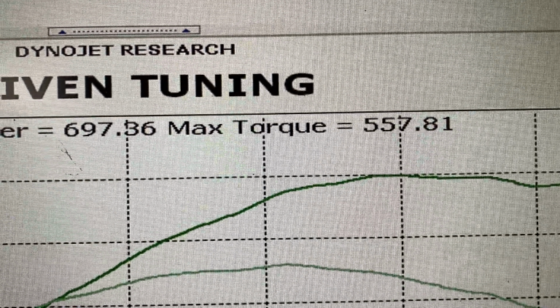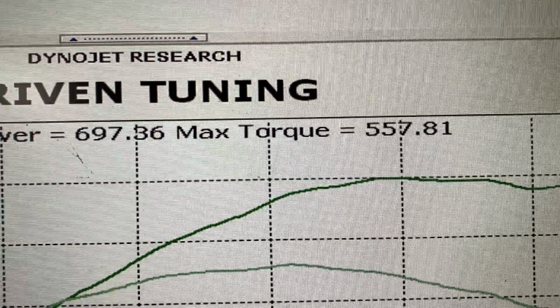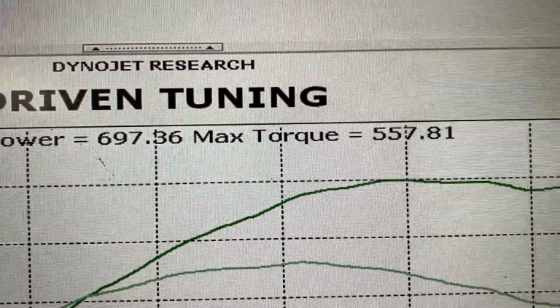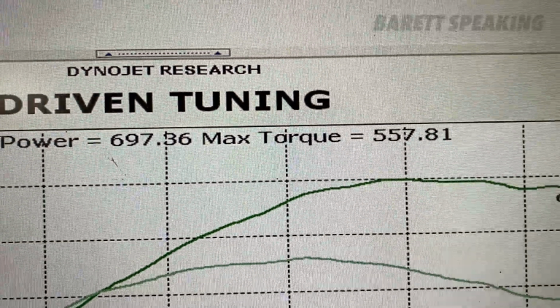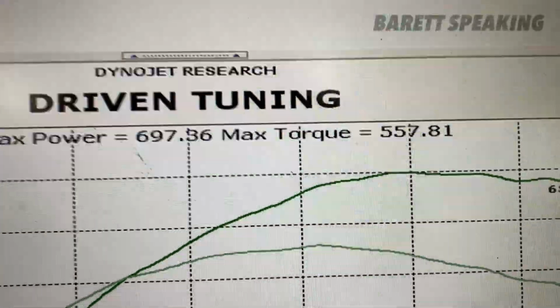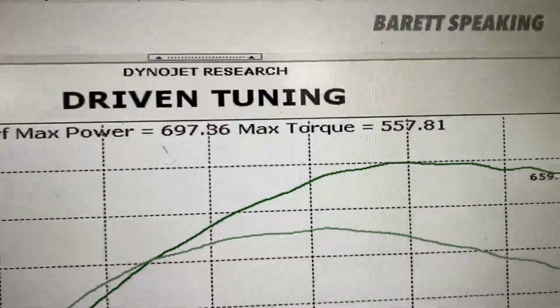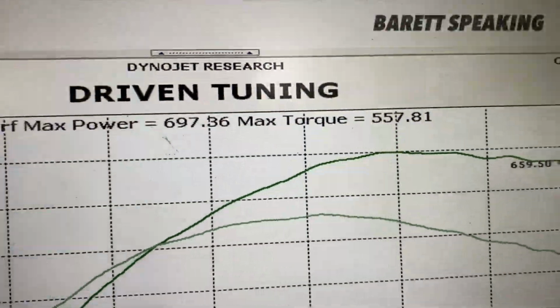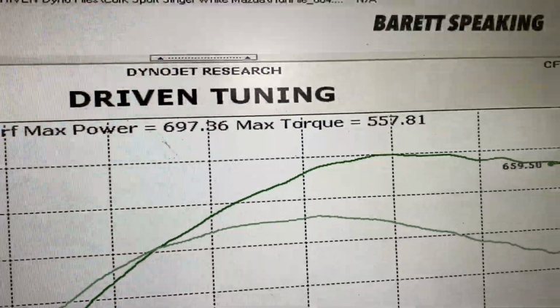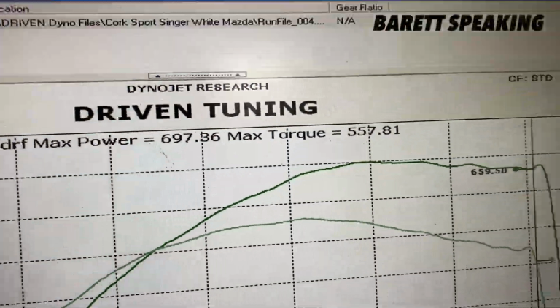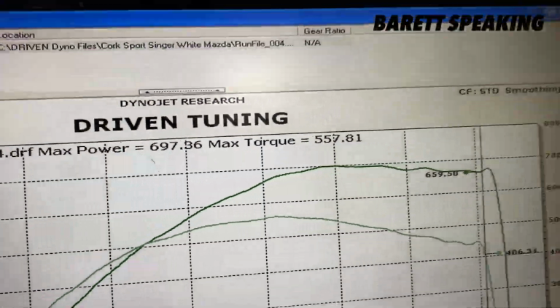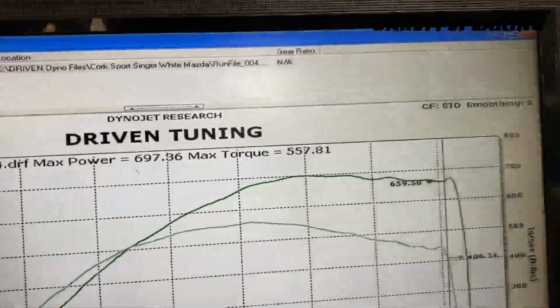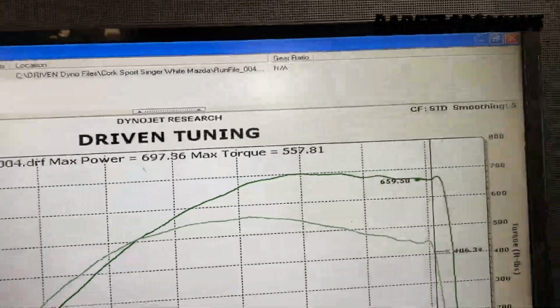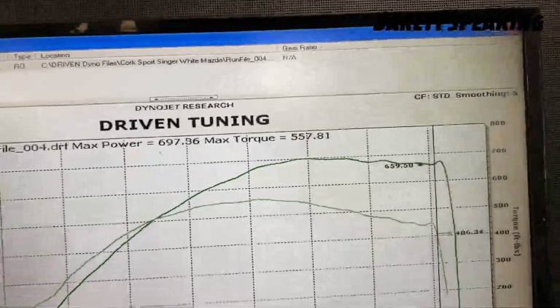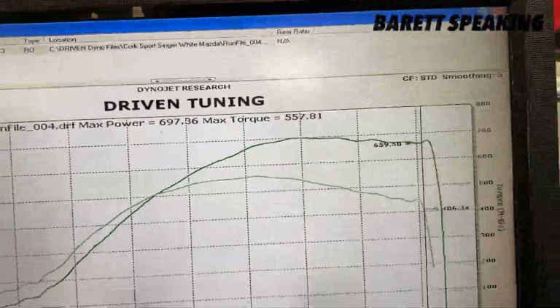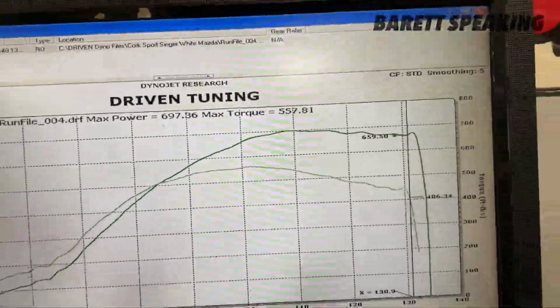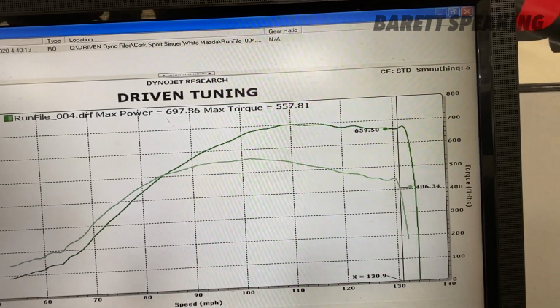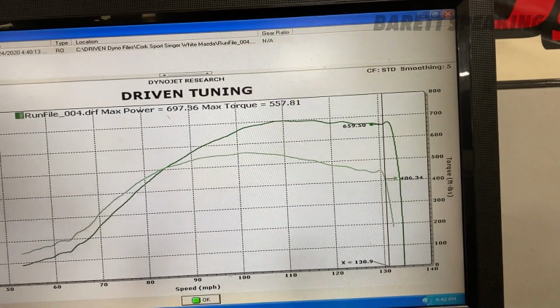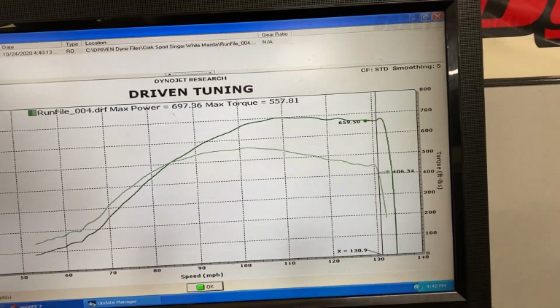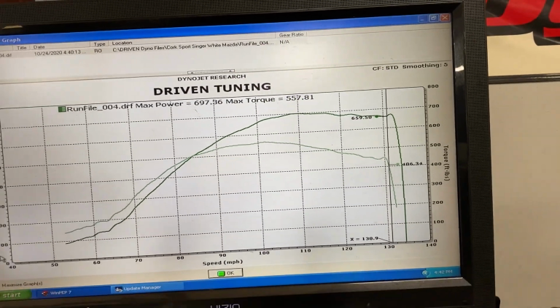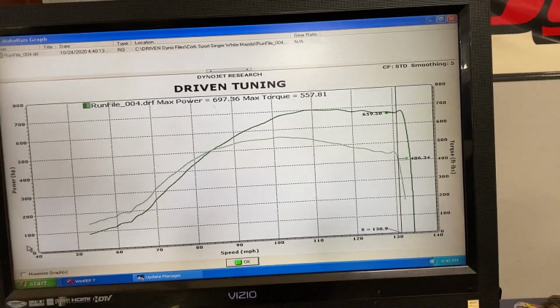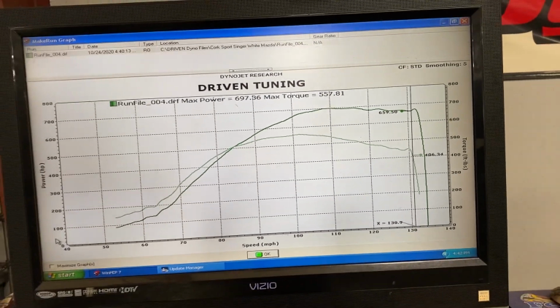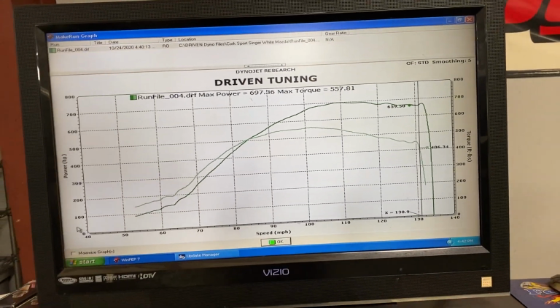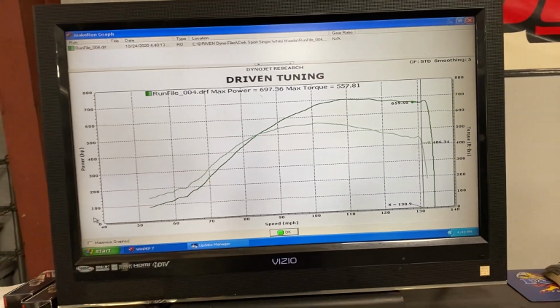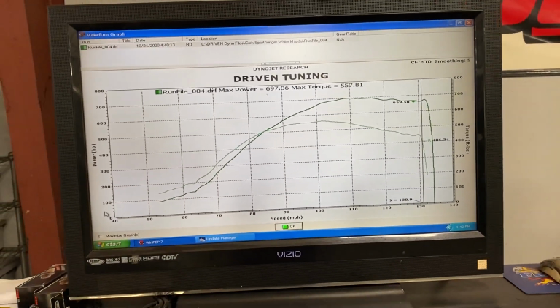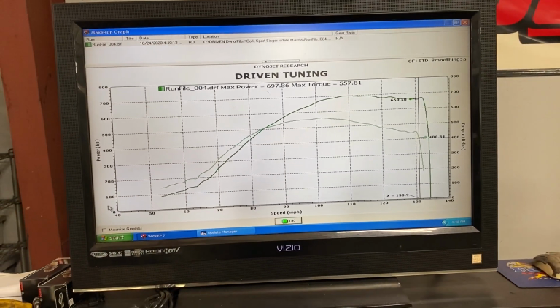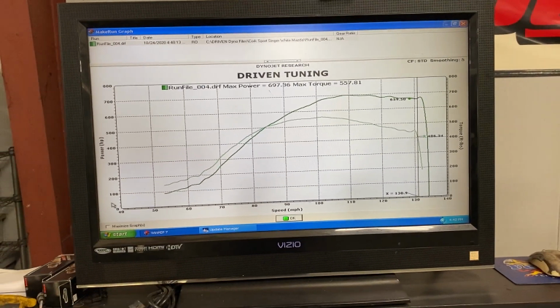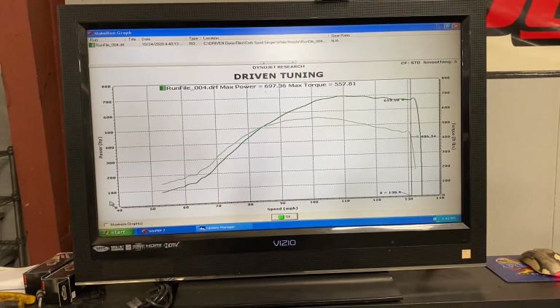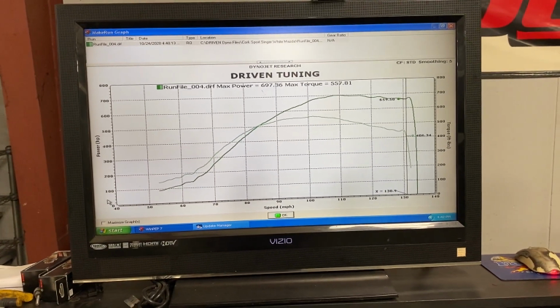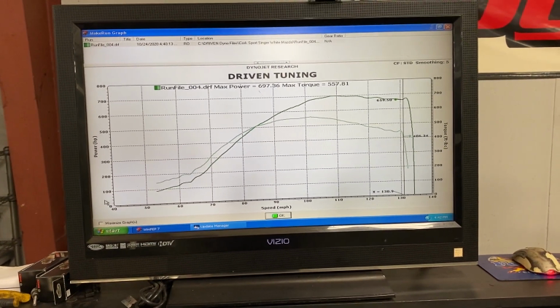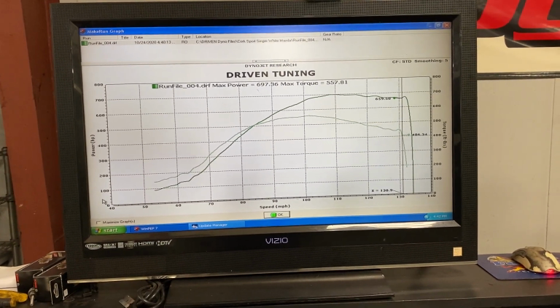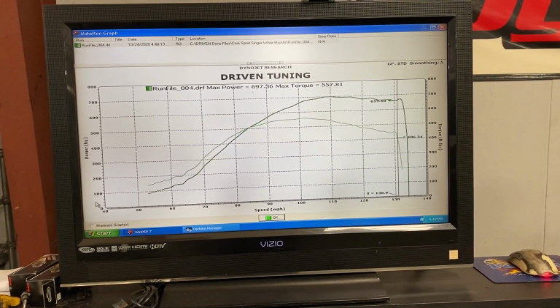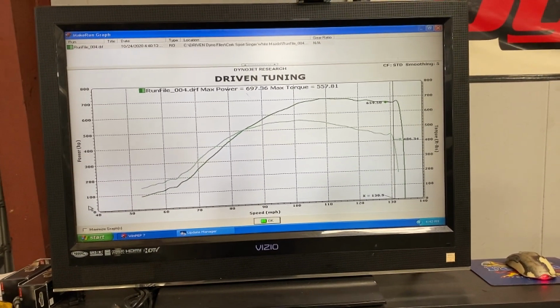Chris did a 697 wheel horsepower, 557 wheel torque number. Holy sh**. And this is just a stock flange turbo.